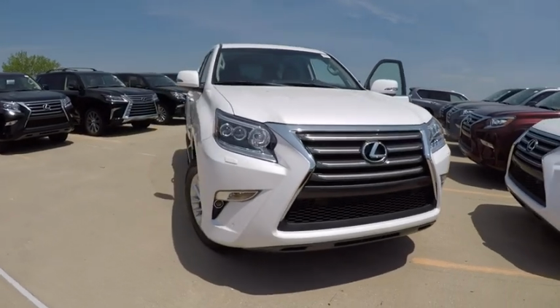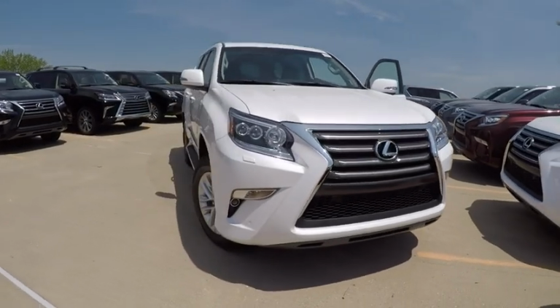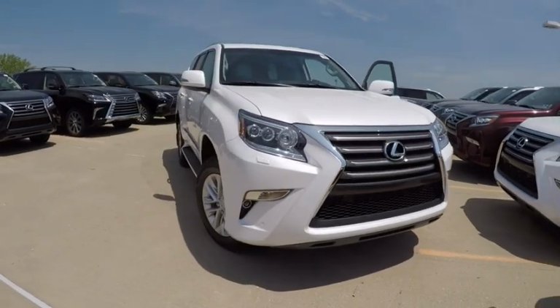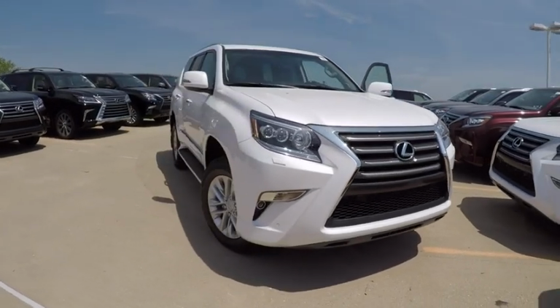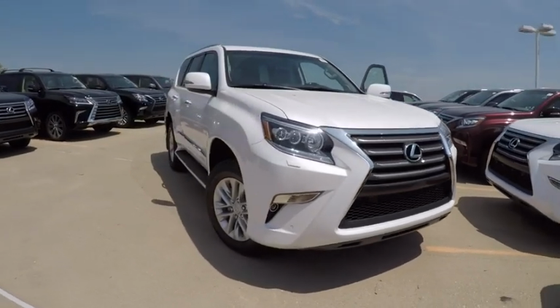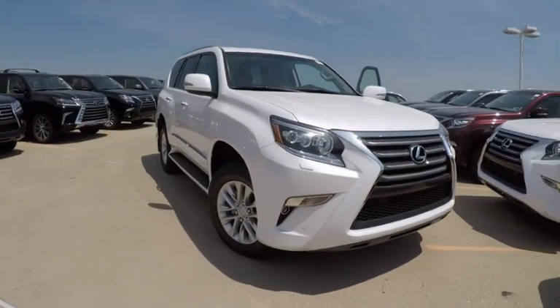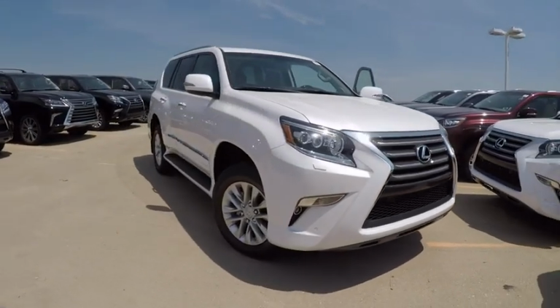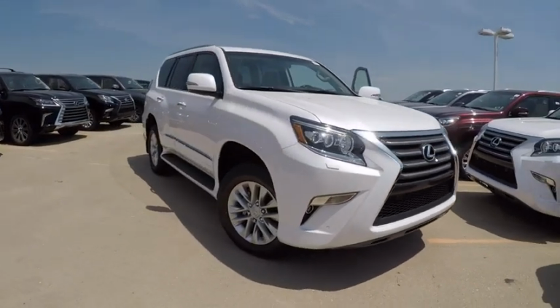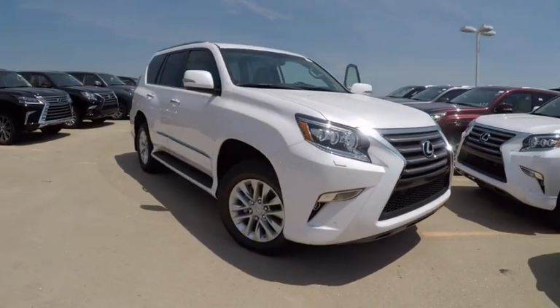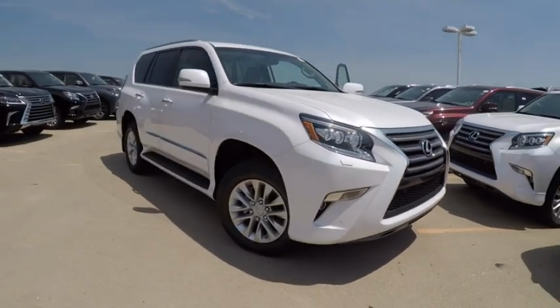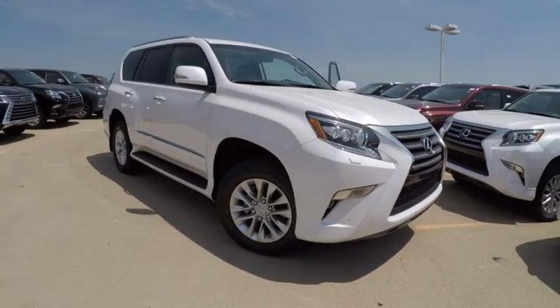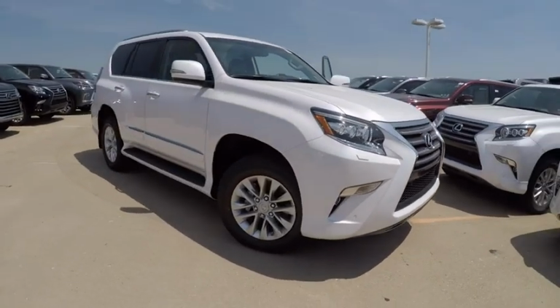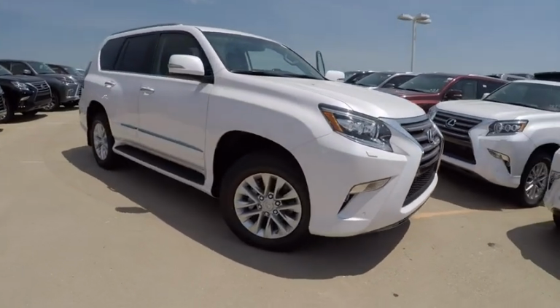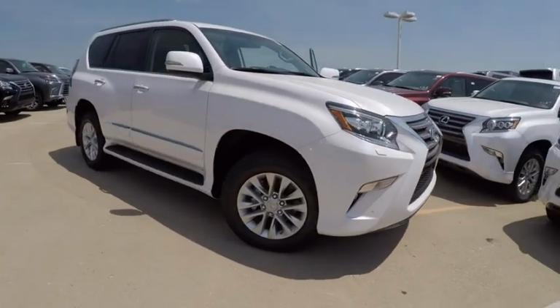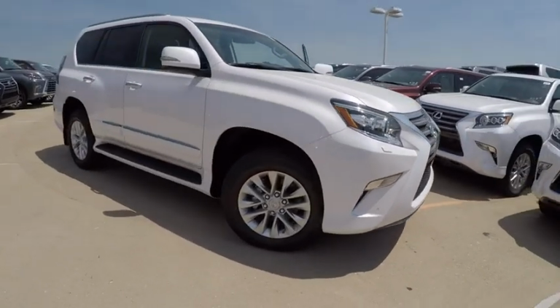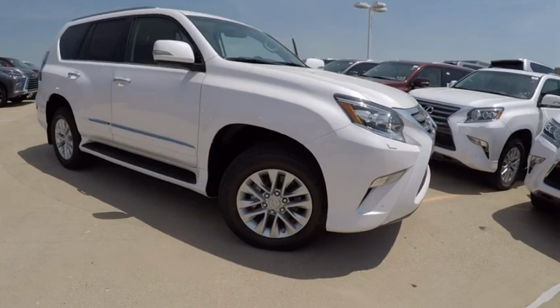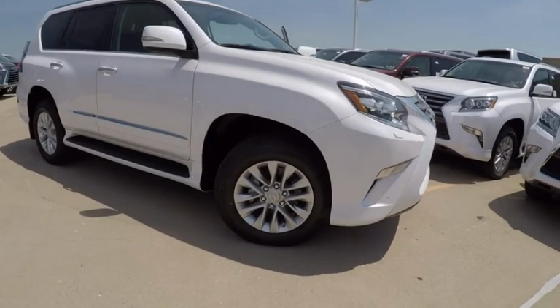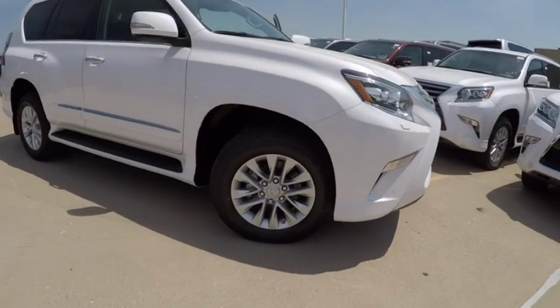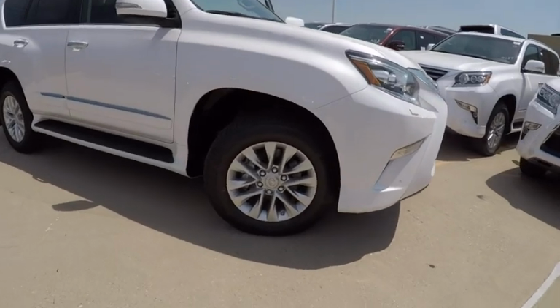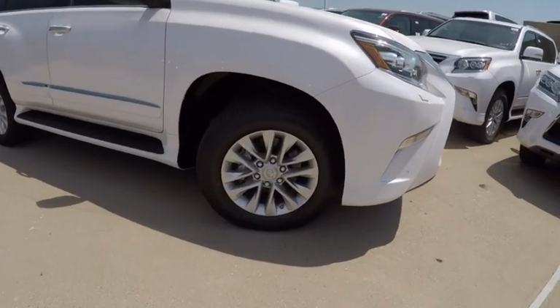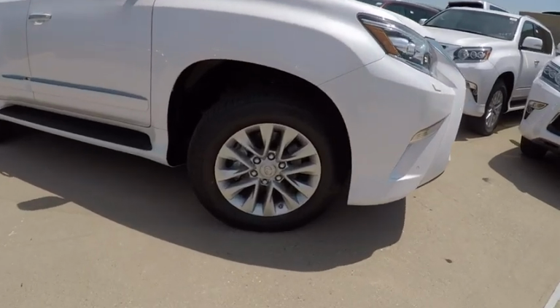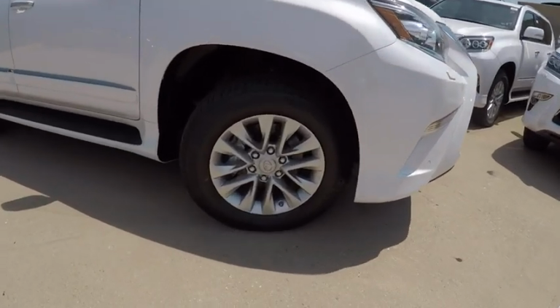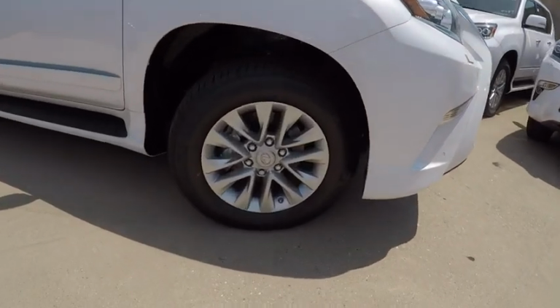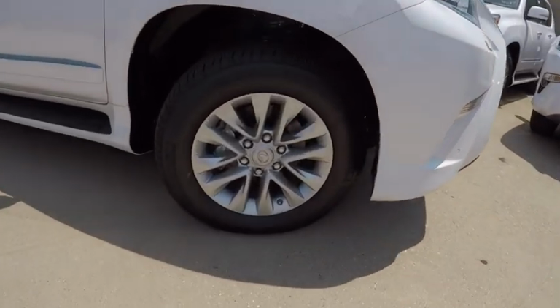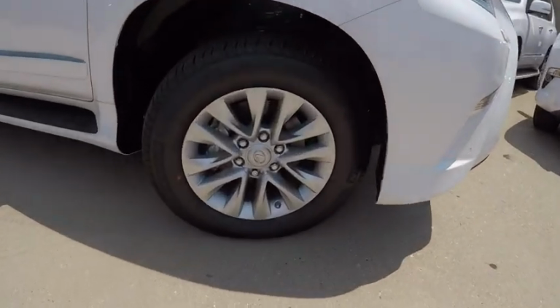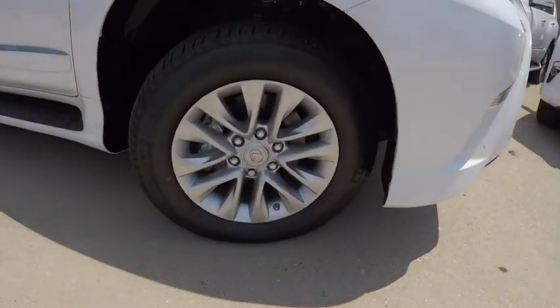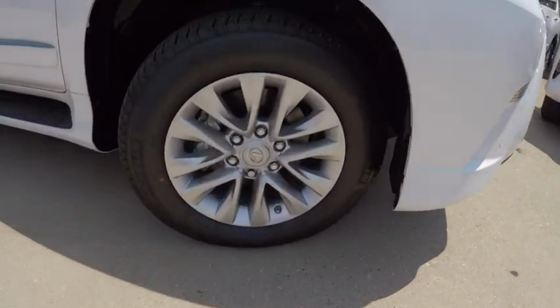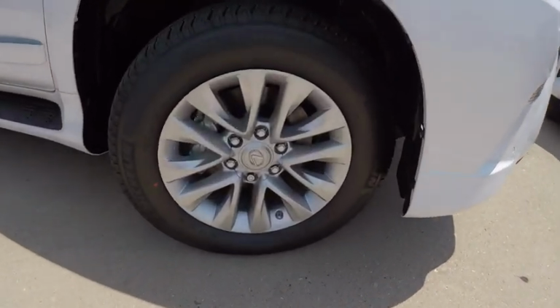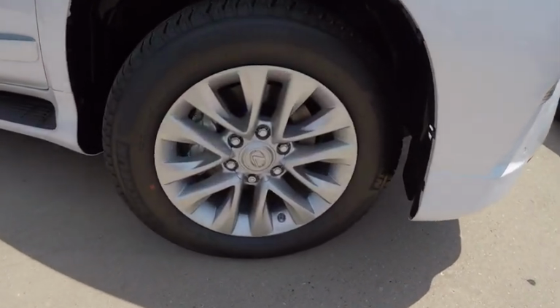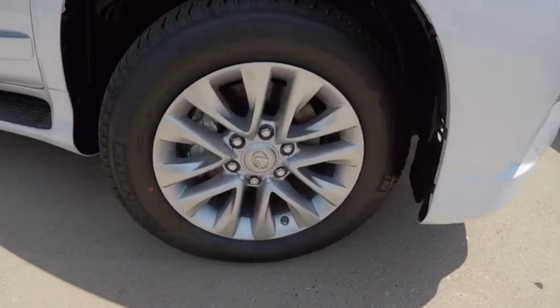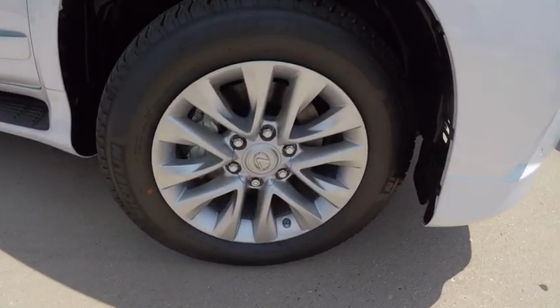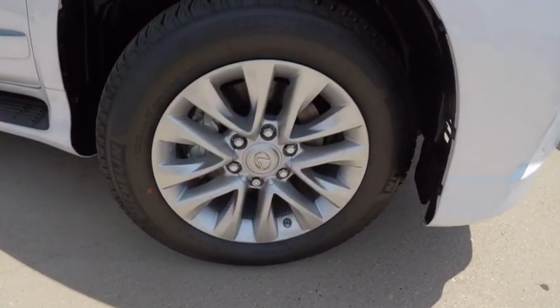2017 GX460. This seven-passenger utility vehicle is more powerful, capable, and versatile than ever before.